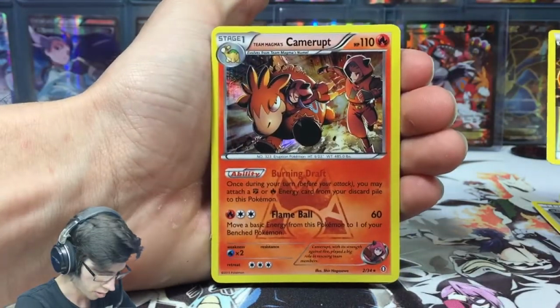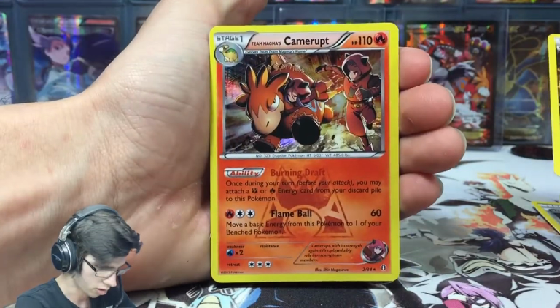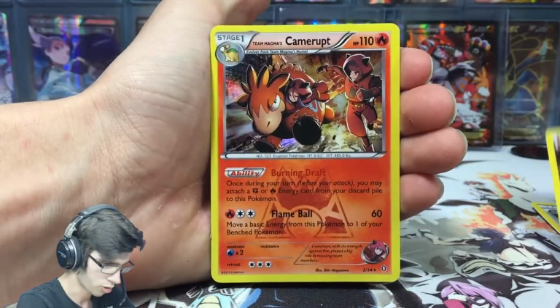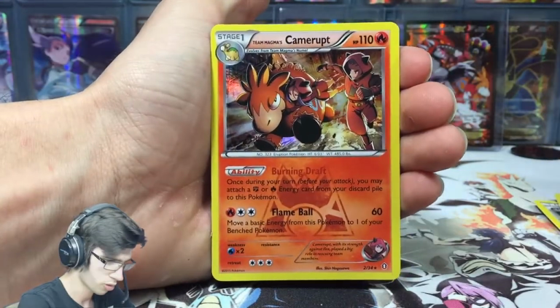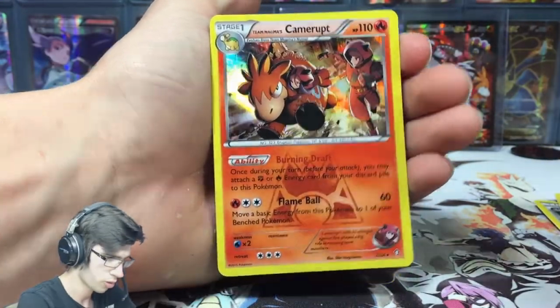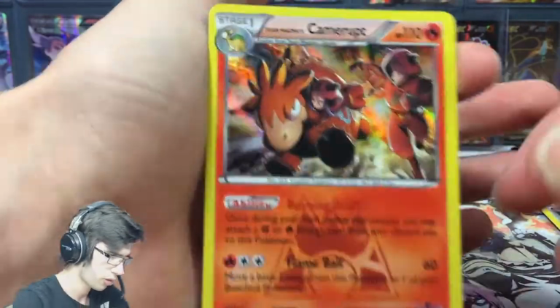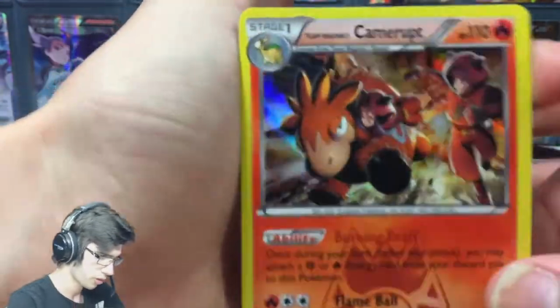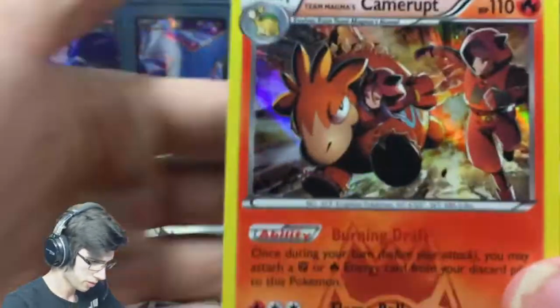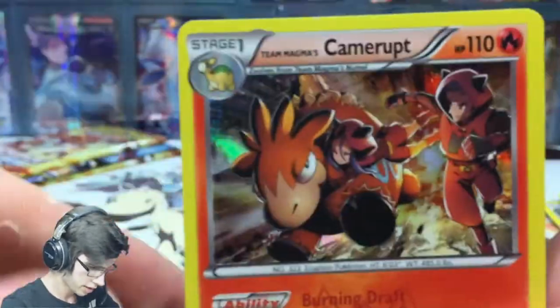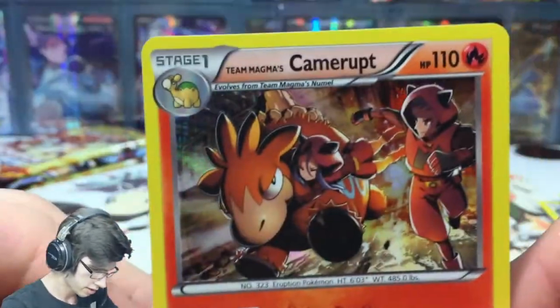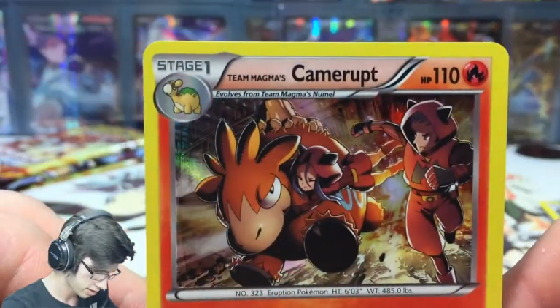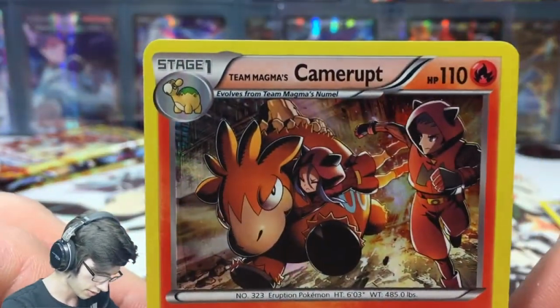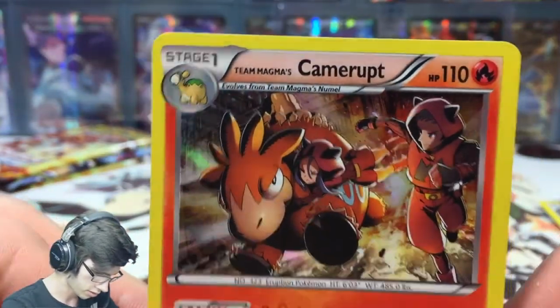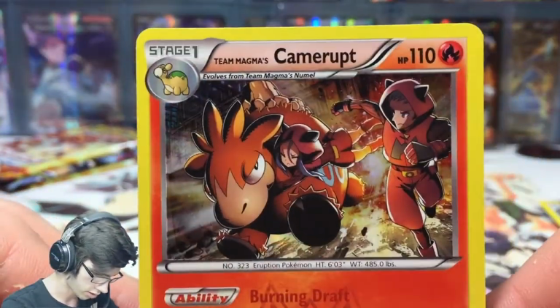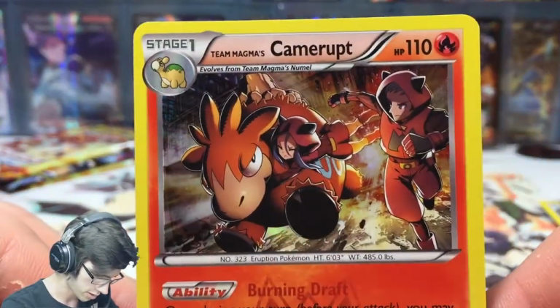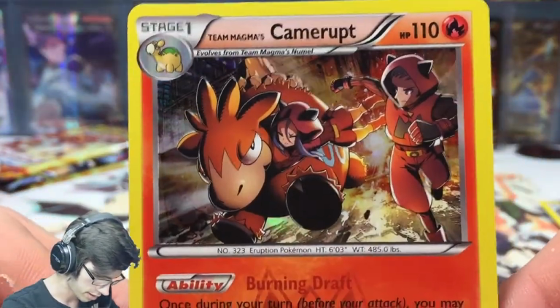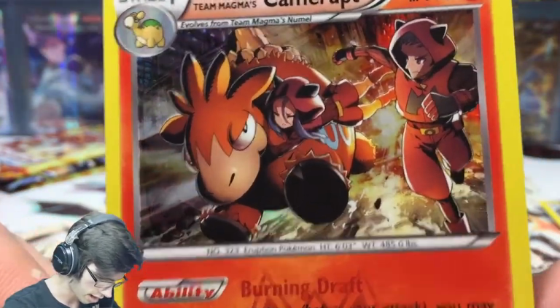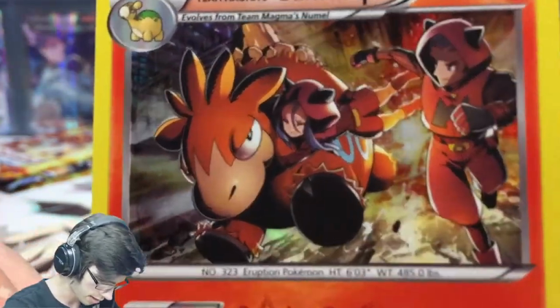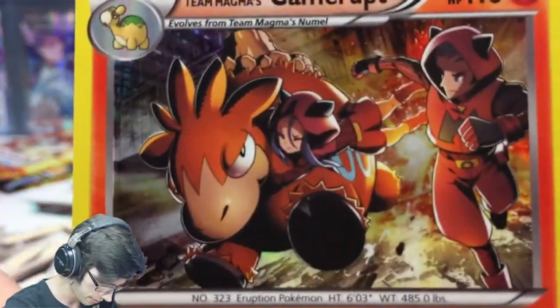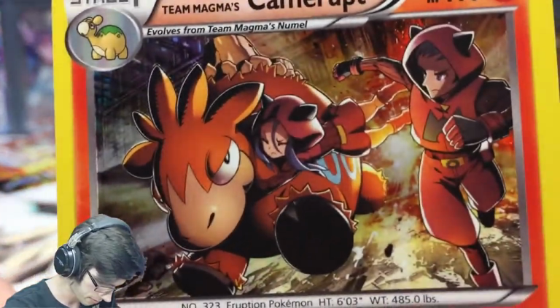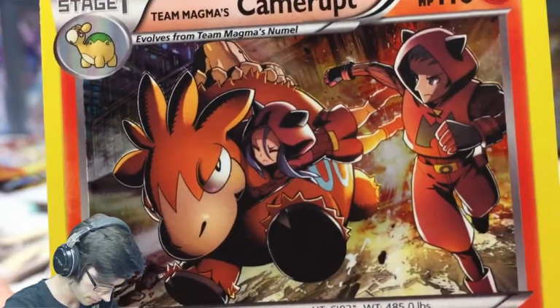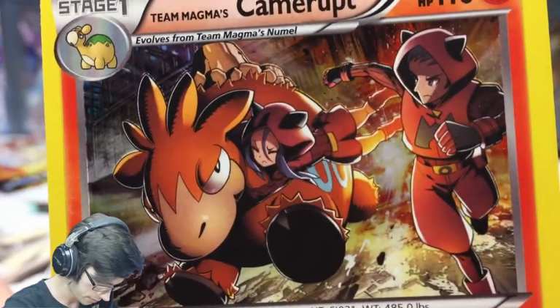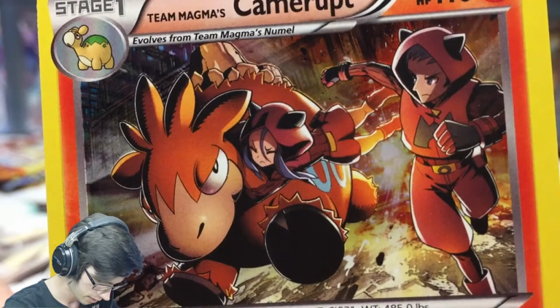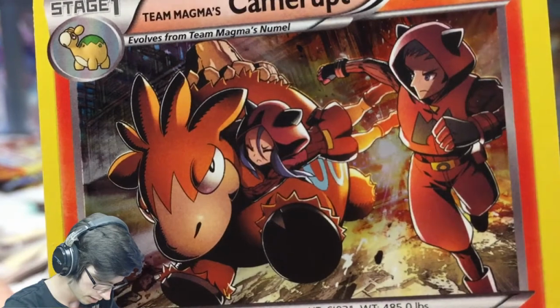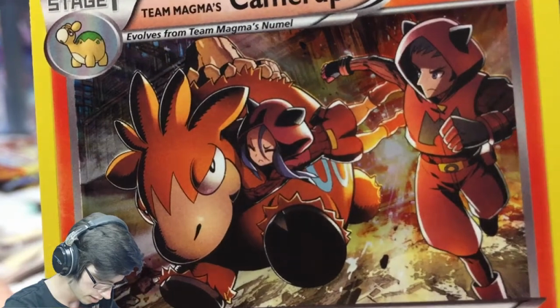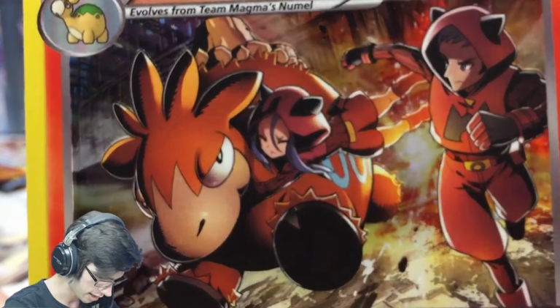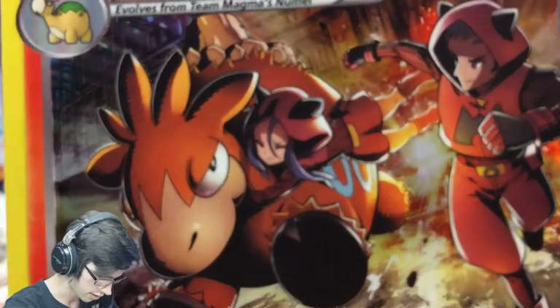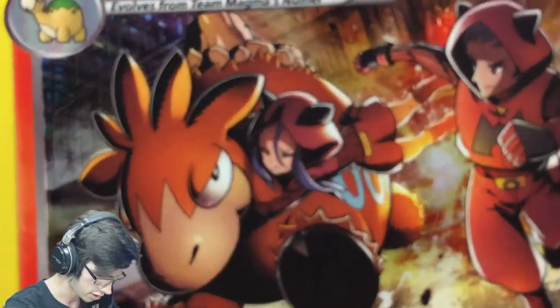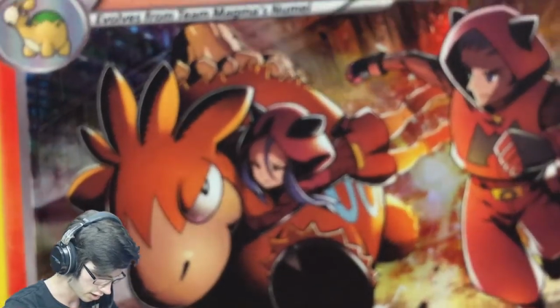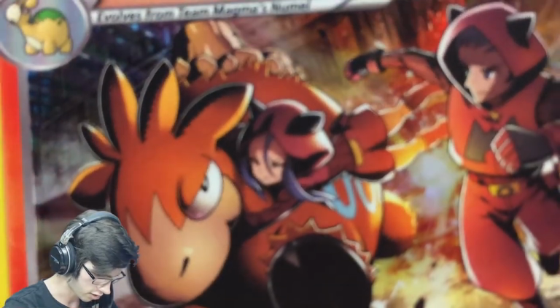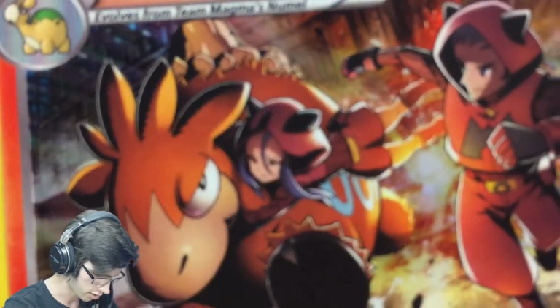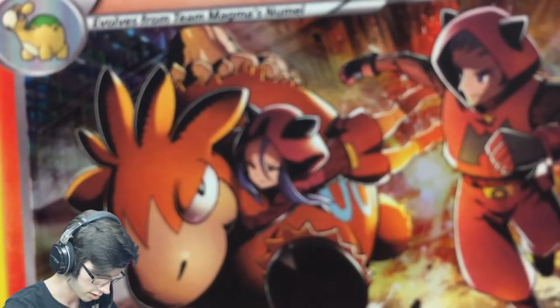We got a Double Magma Energy and a Camerupt. Let's have a close-up of the art - look at that grunt trying to hold on.